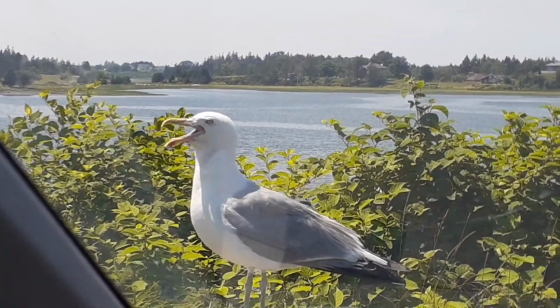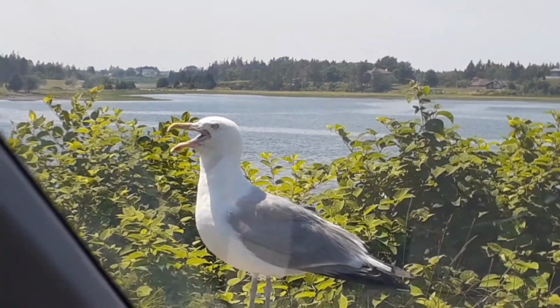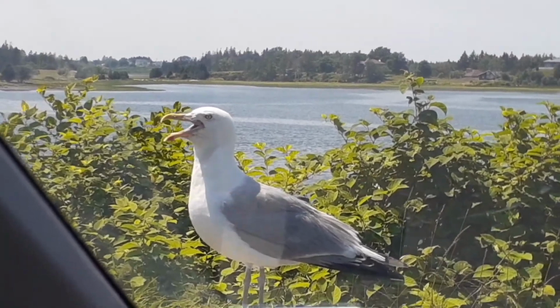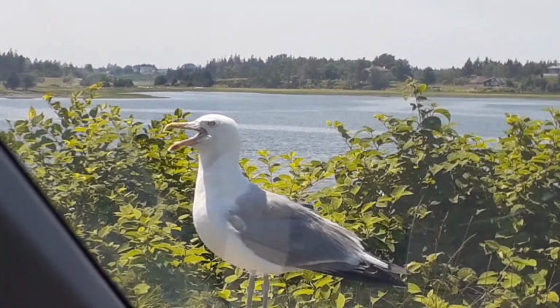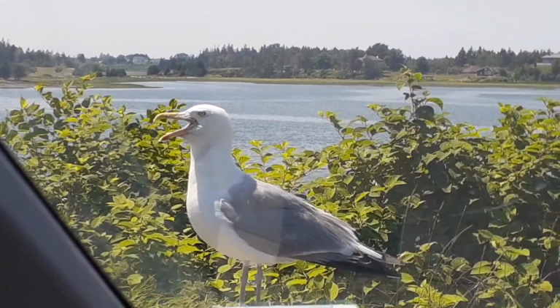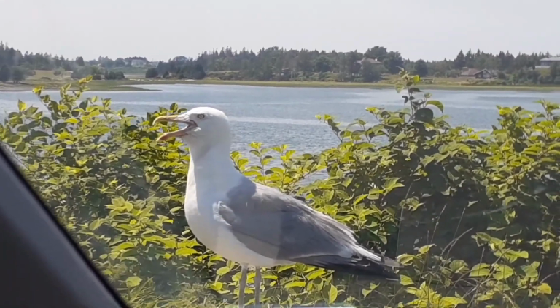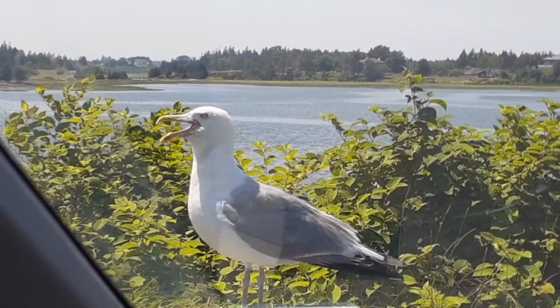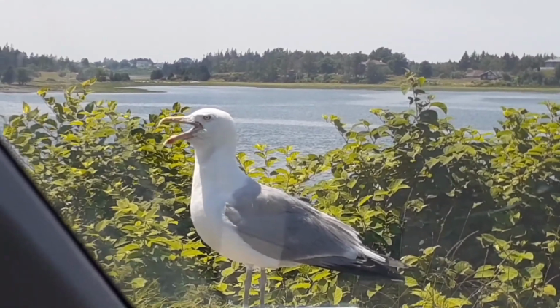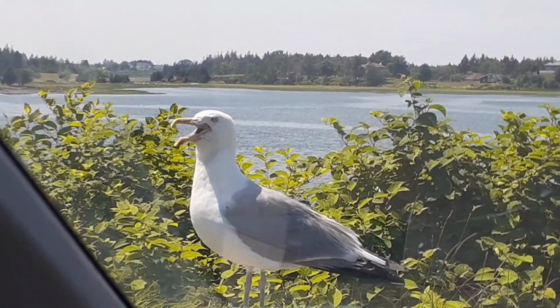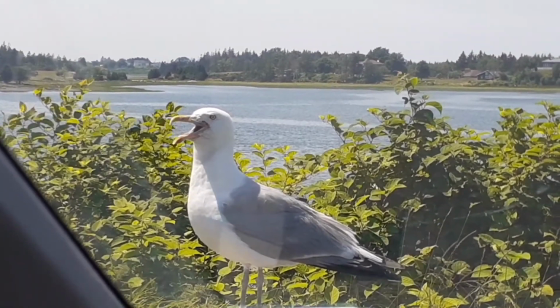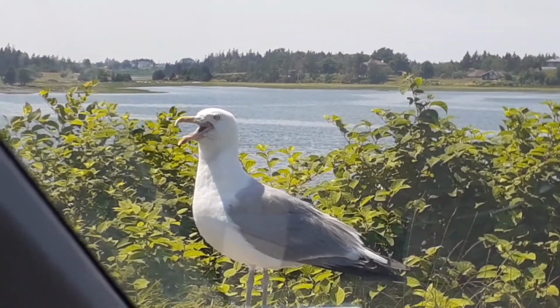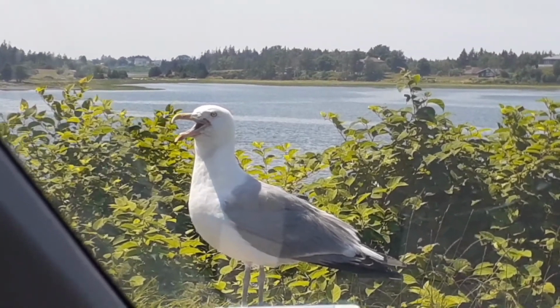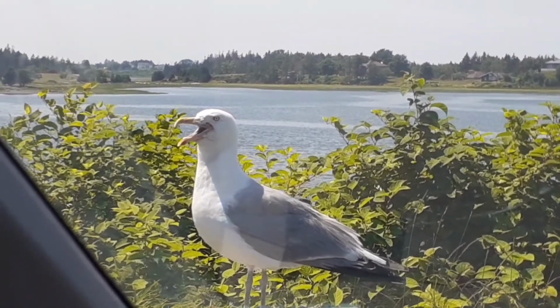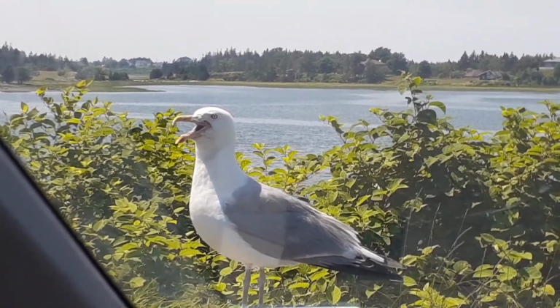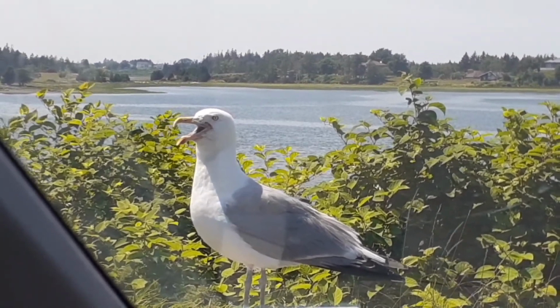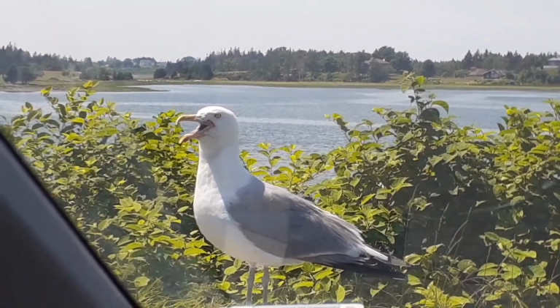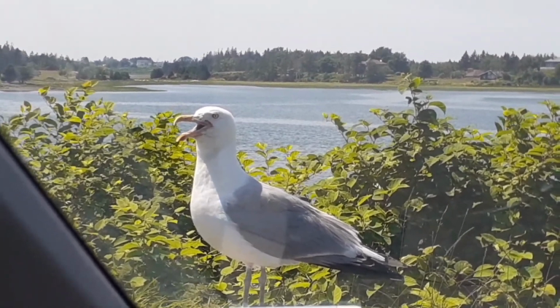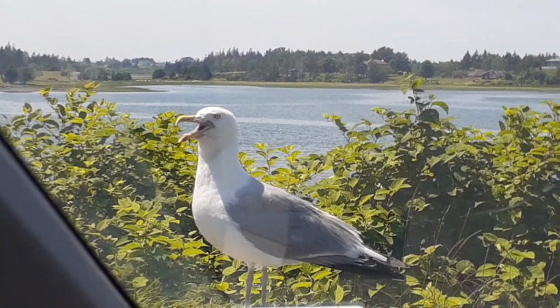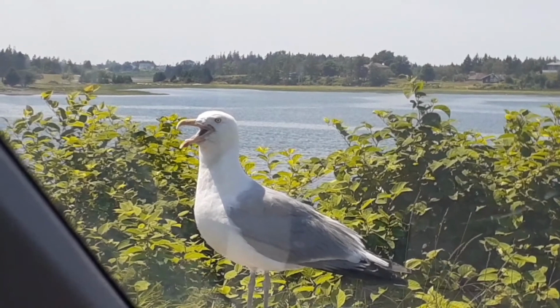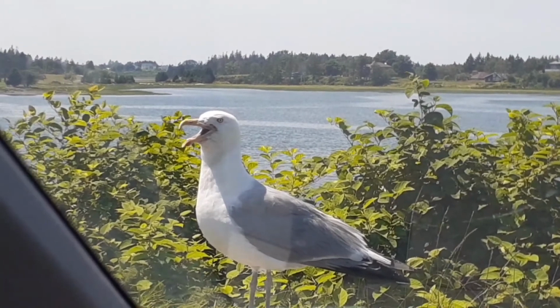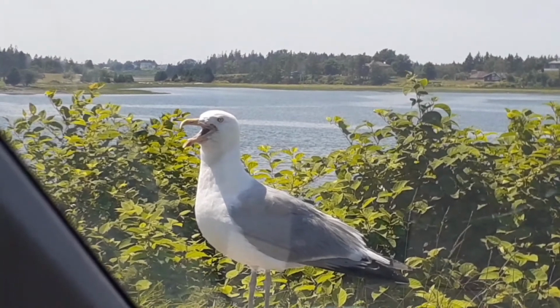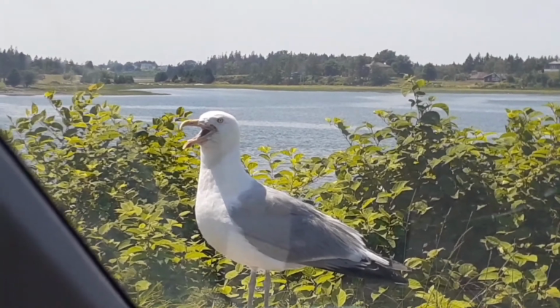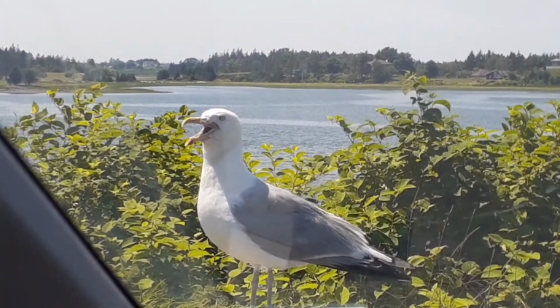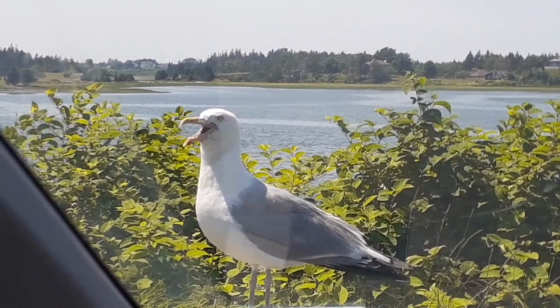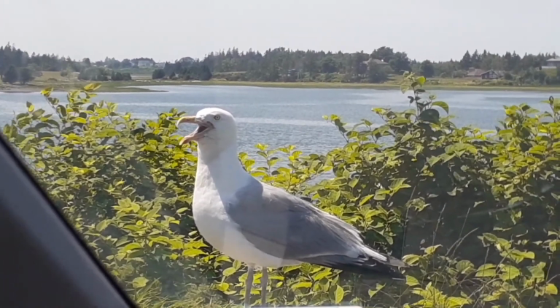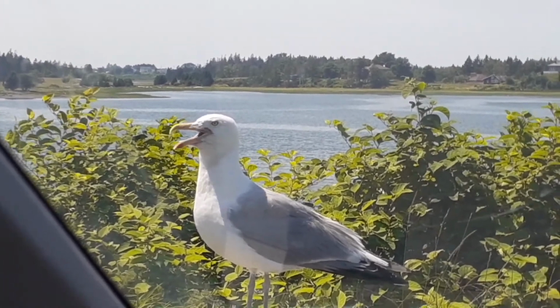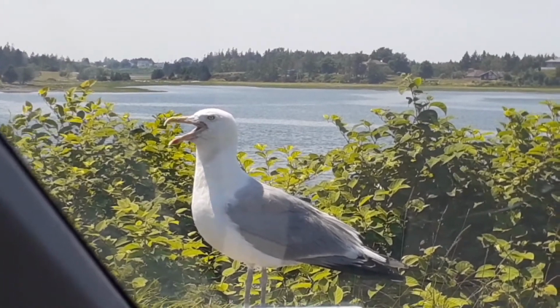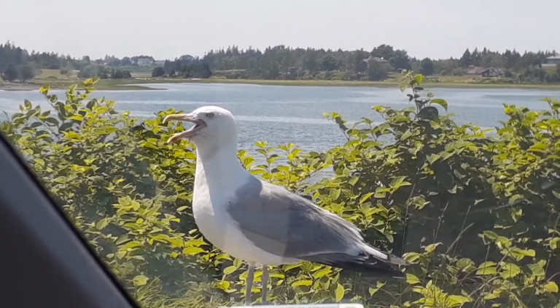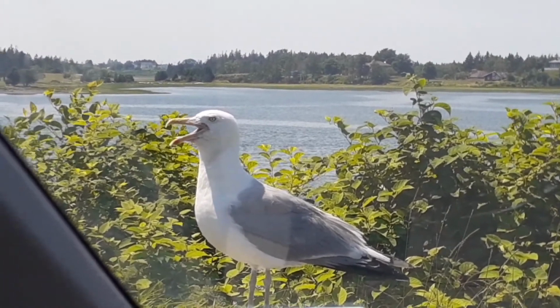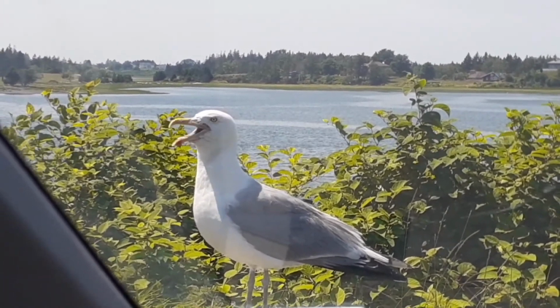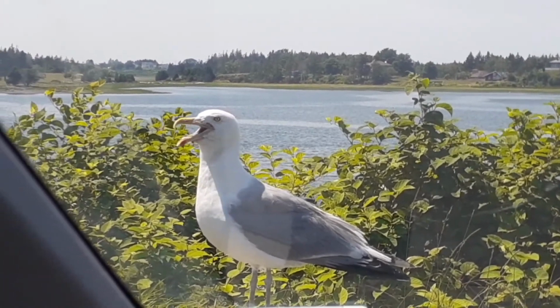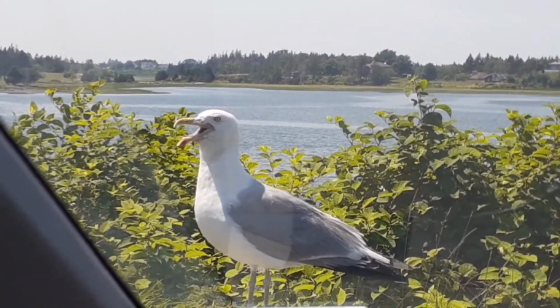Look at that seagull — he's there with his mouth wide open.